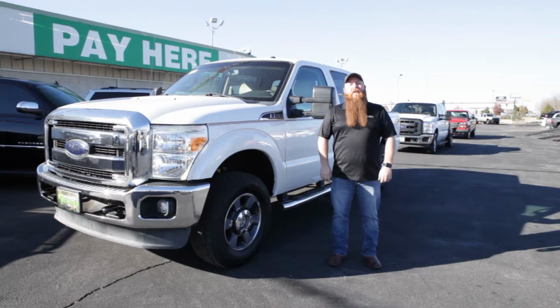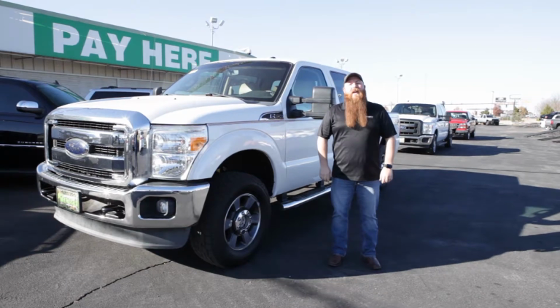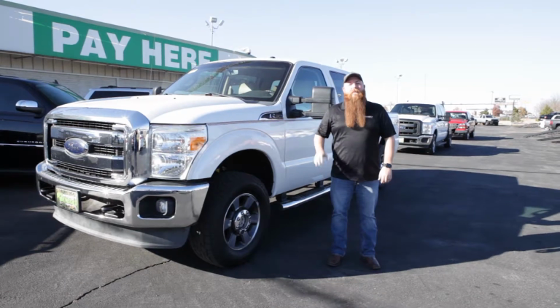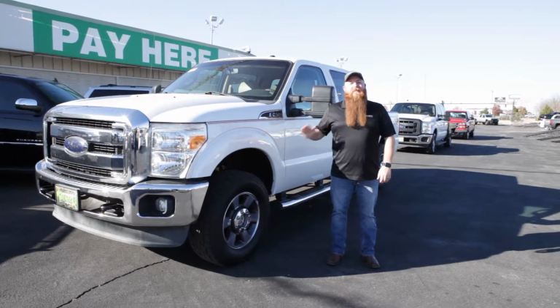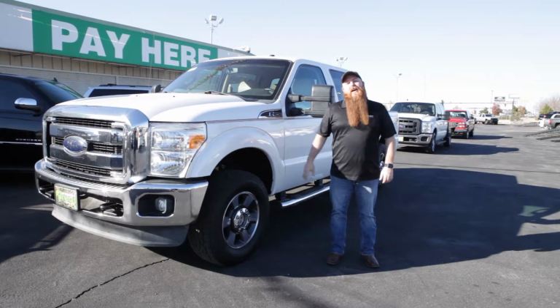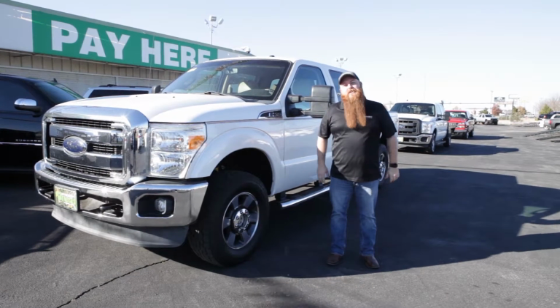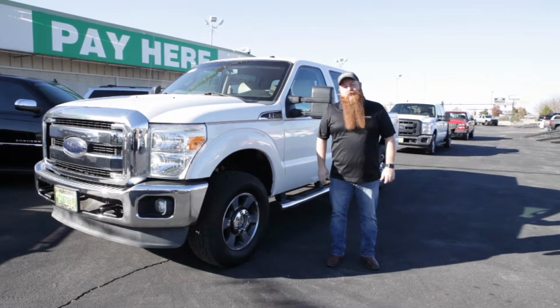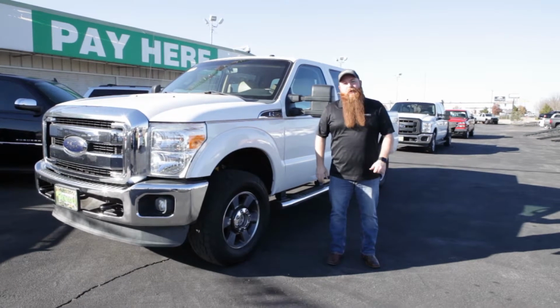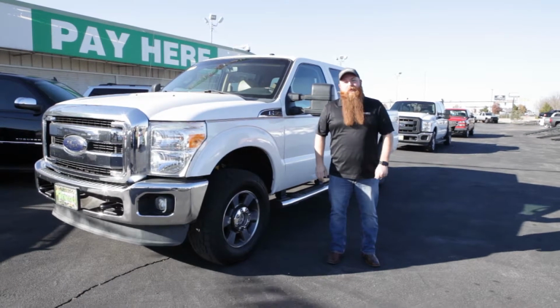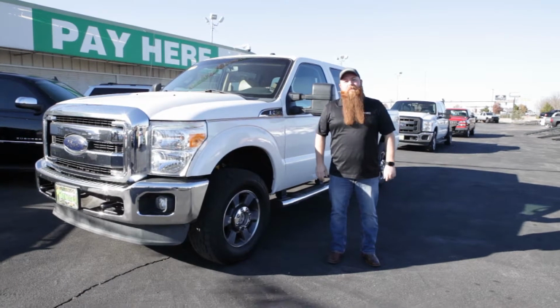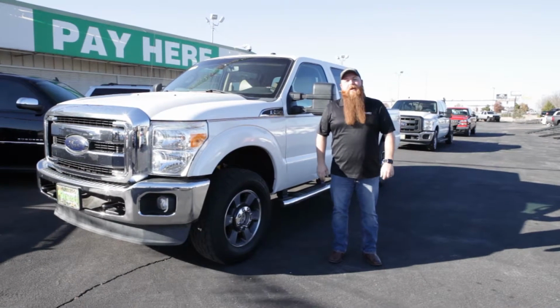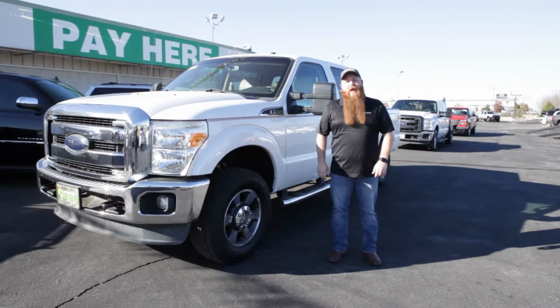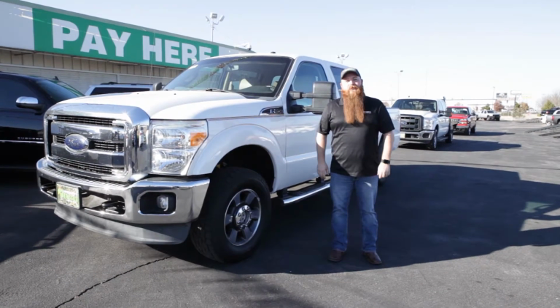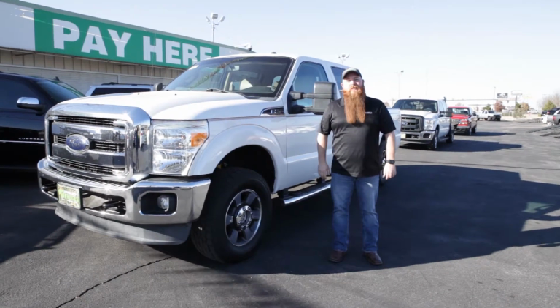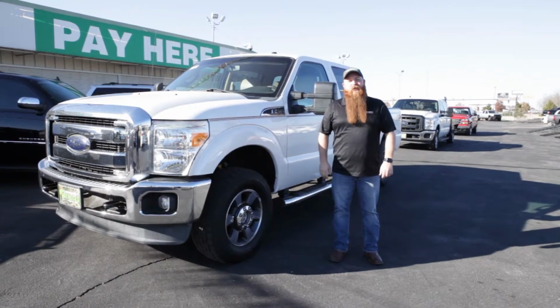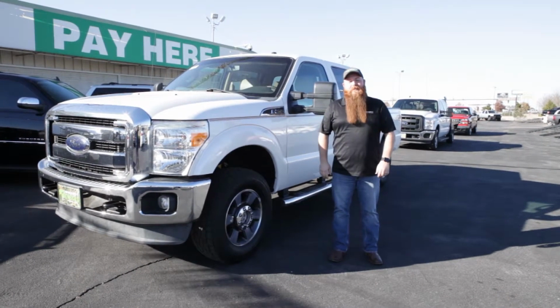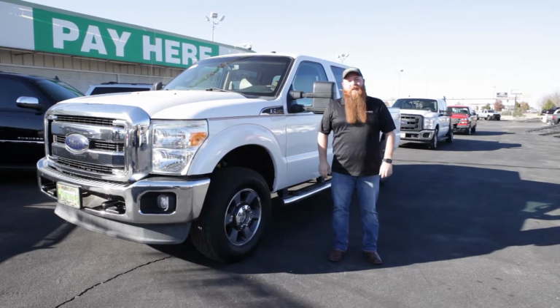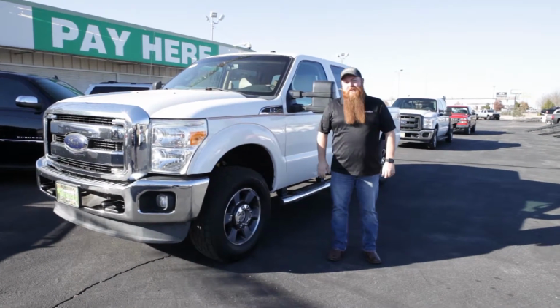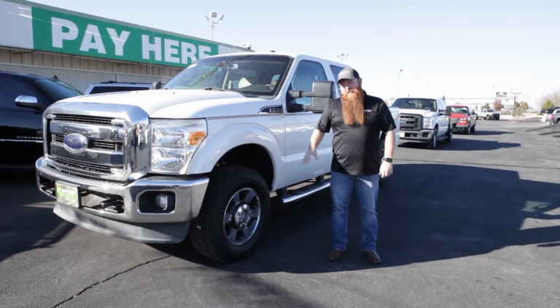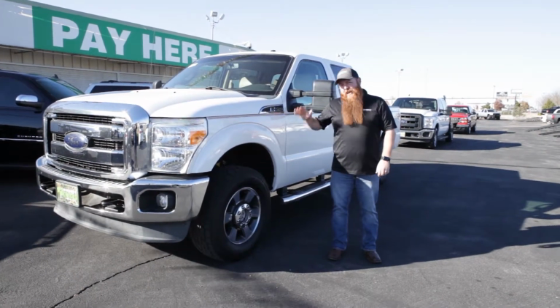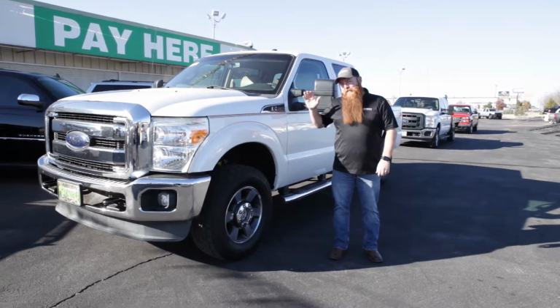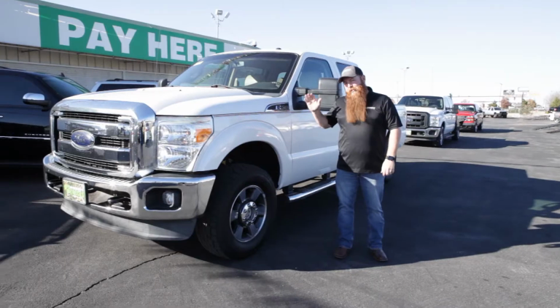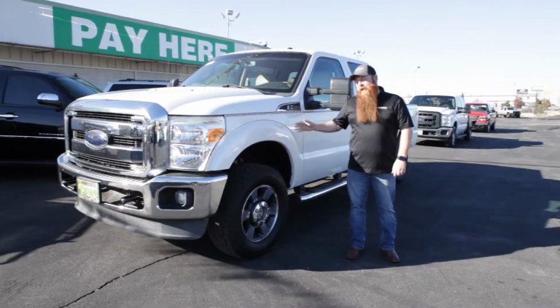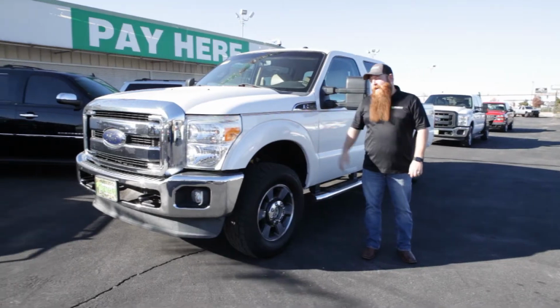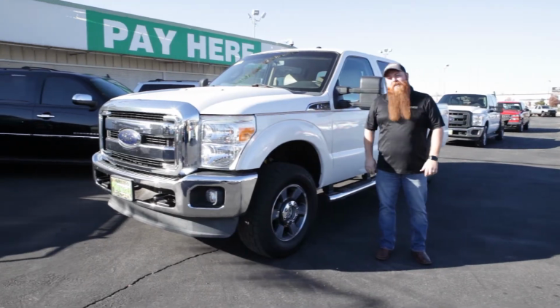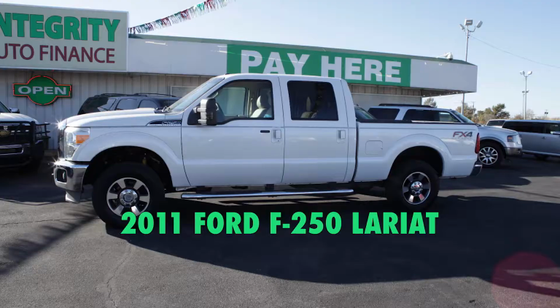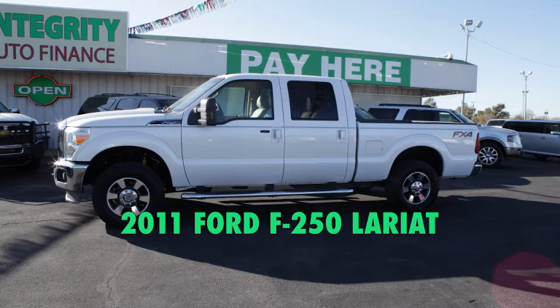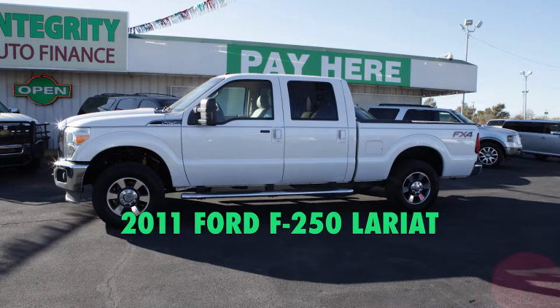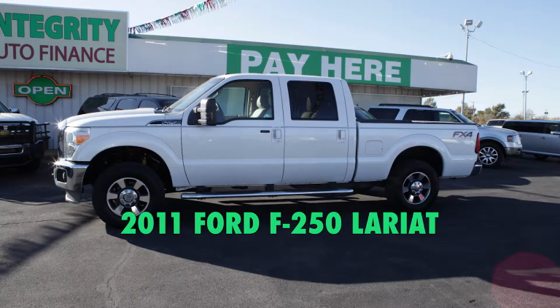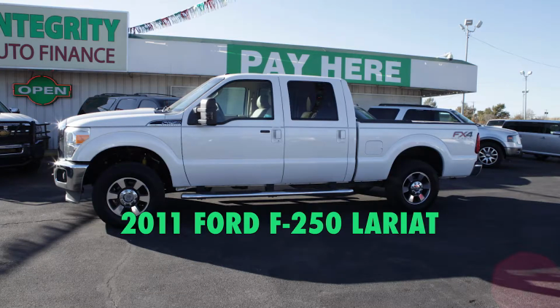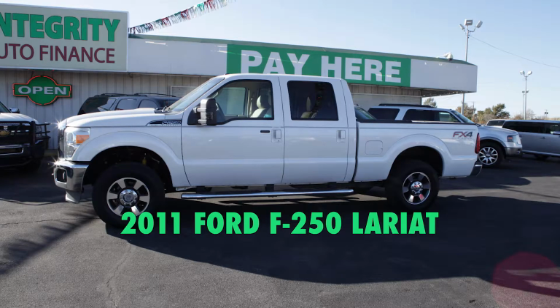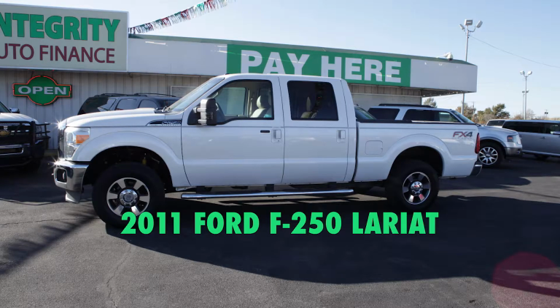Integrity has the best selection of three-quarter ton buy-here-pay-here trucks in Oklahoma City. Check out this 2011 F-250 Lariat.